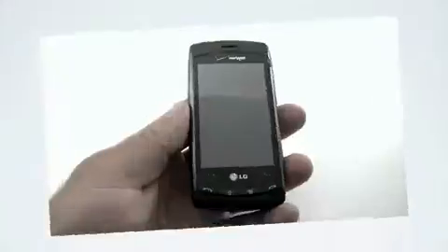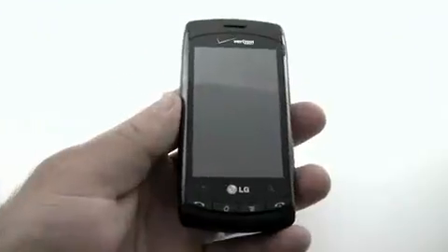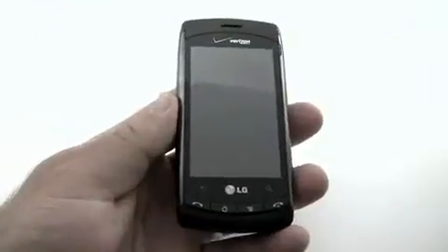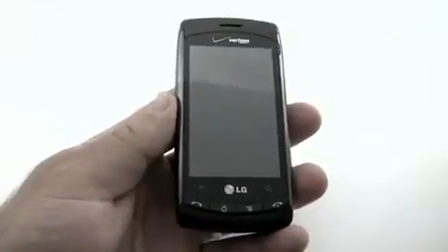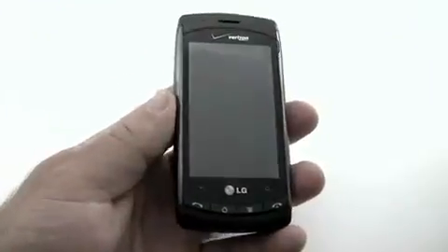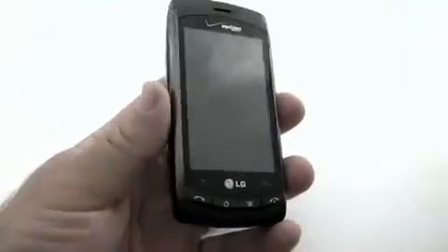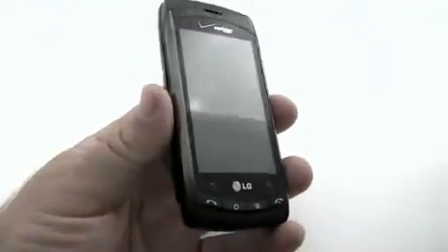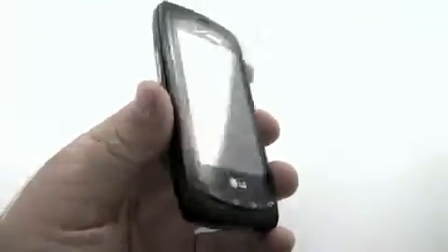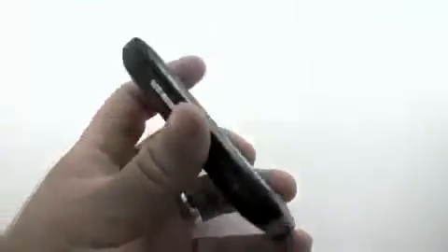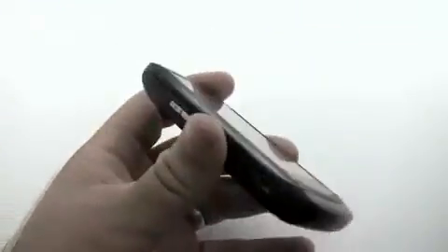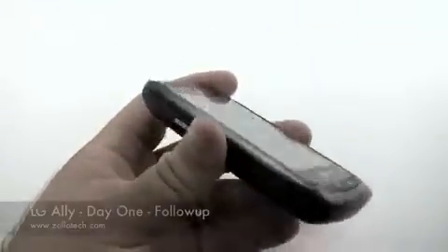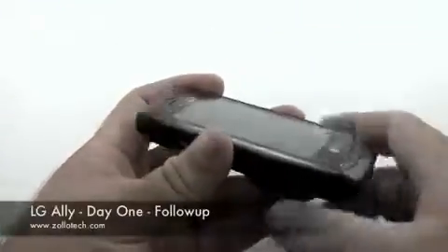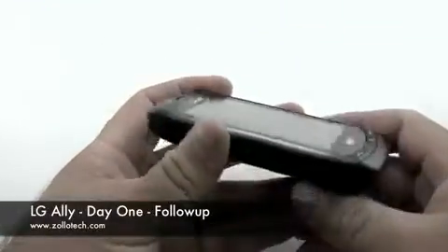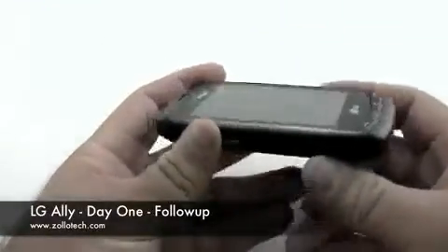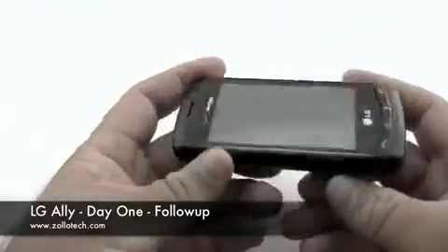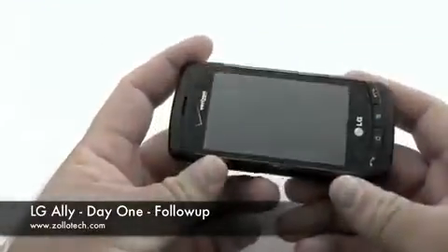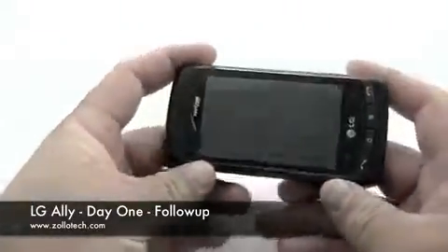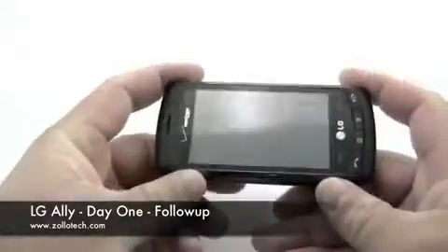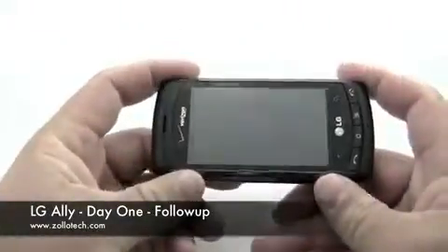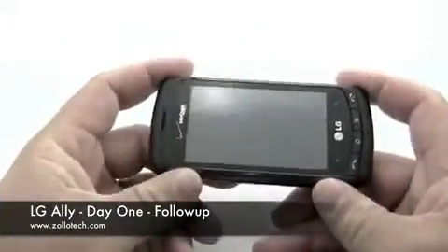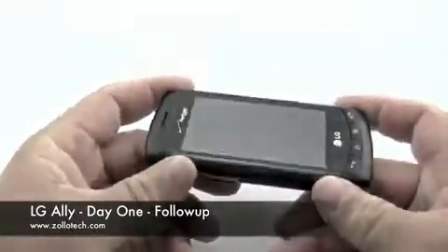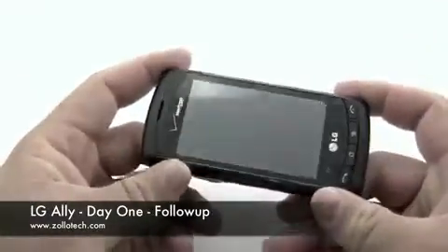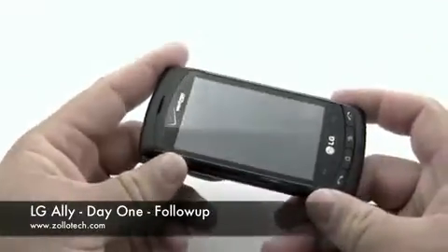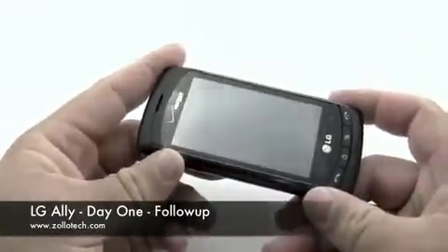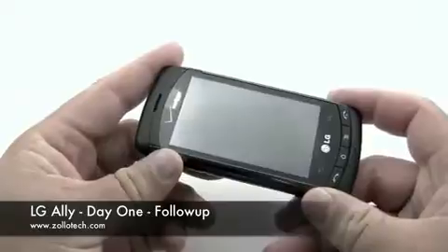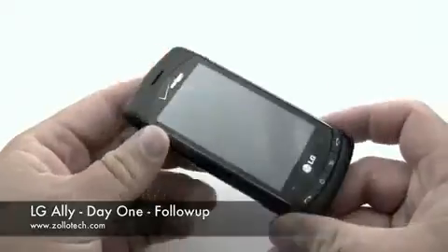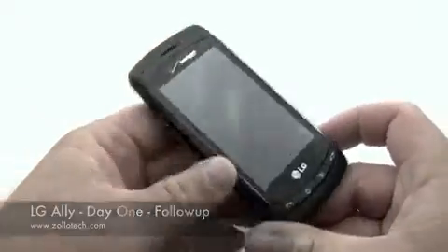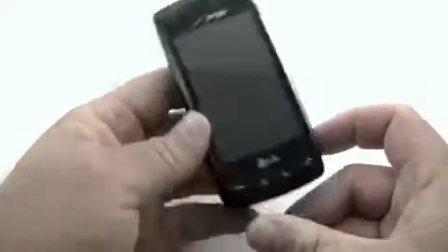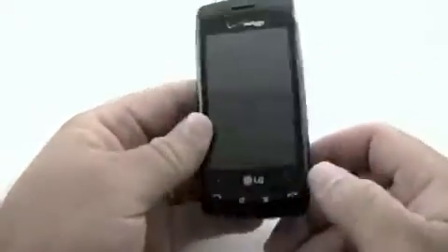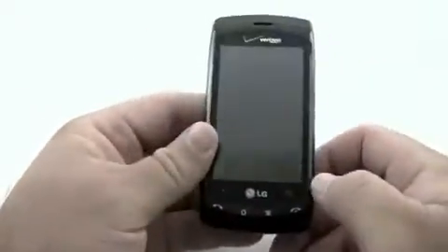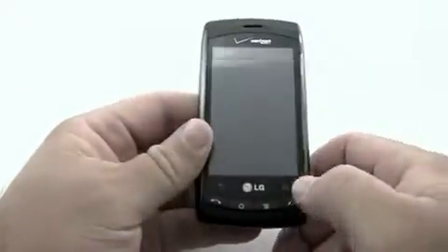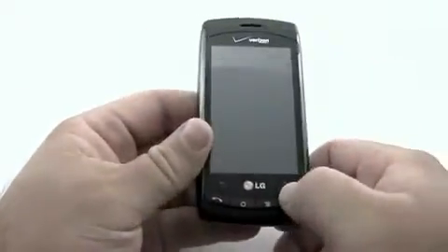Hi, this is Aaron with Zollotech. Today we're going to do a one-day follow-up on the LG Li. So let's go ahead and turn it on.